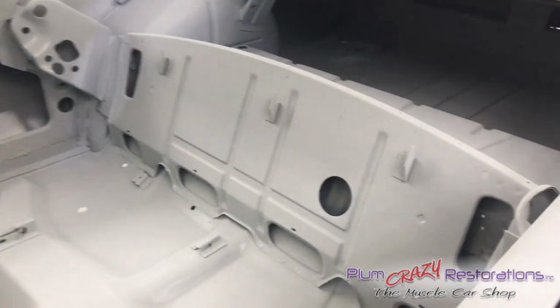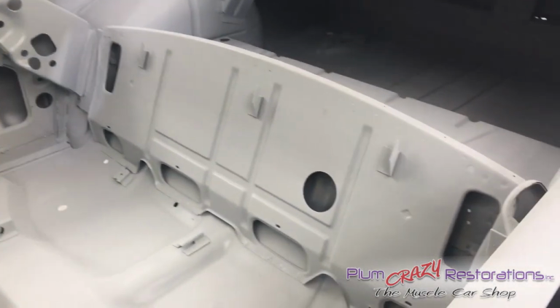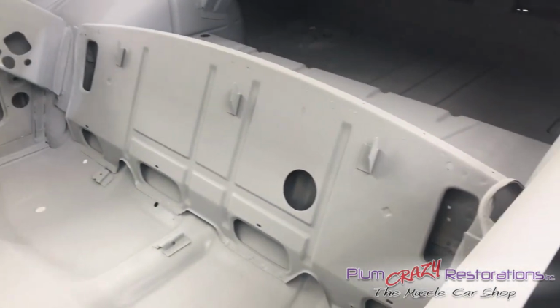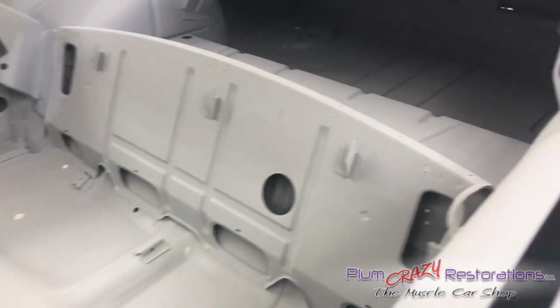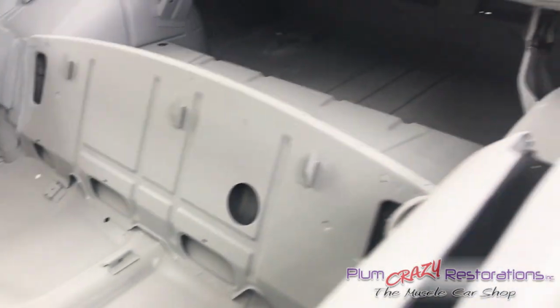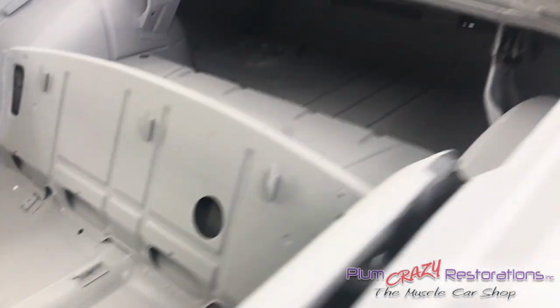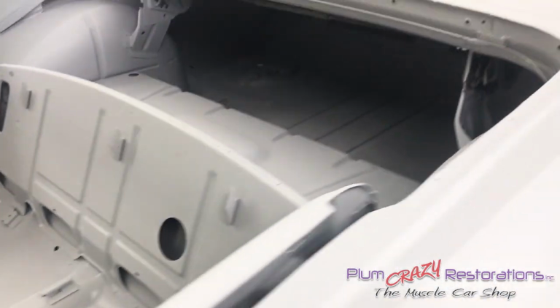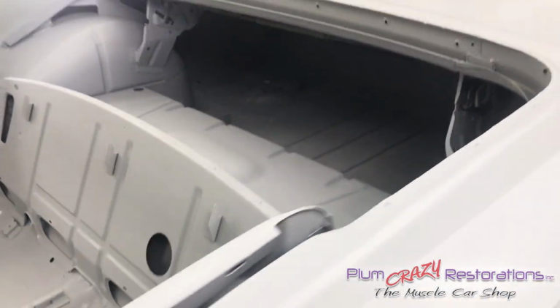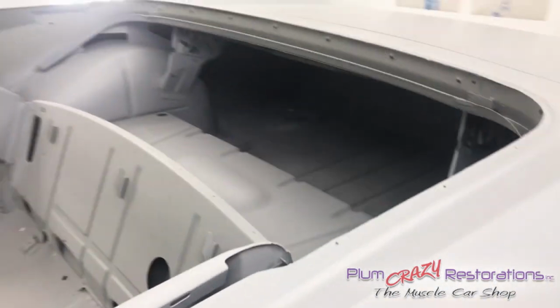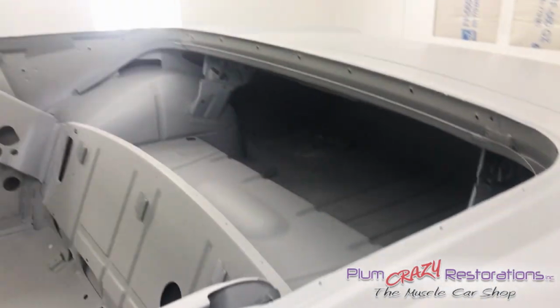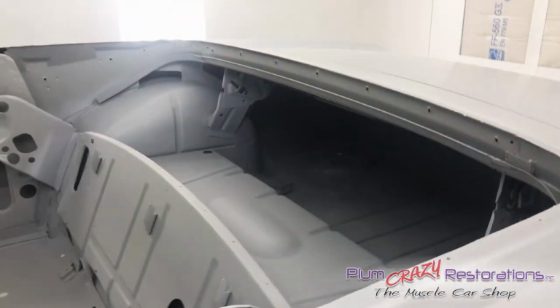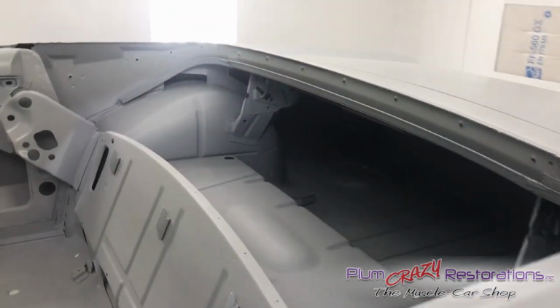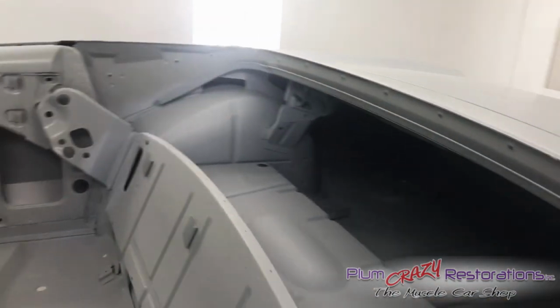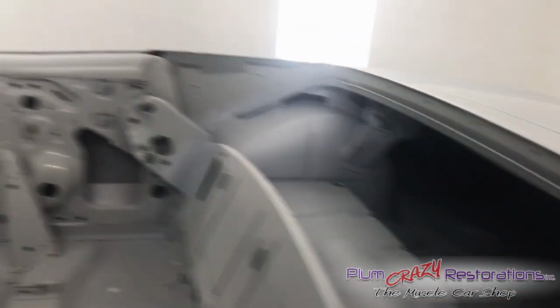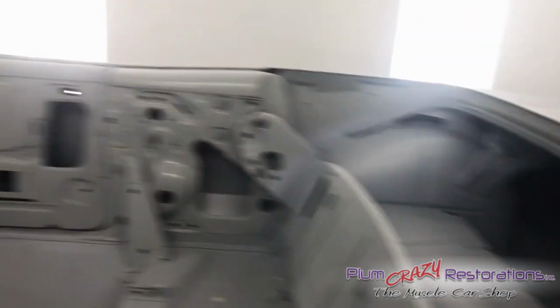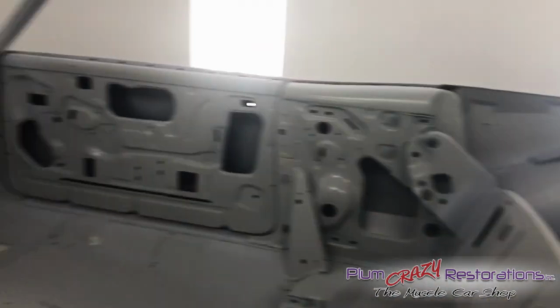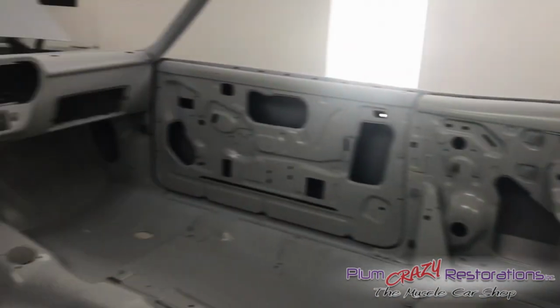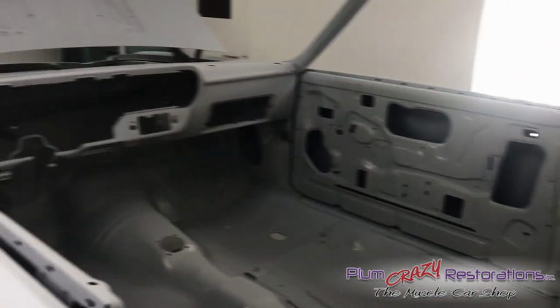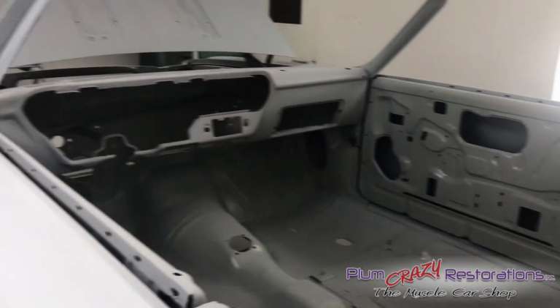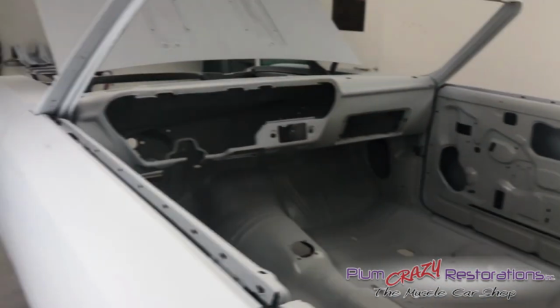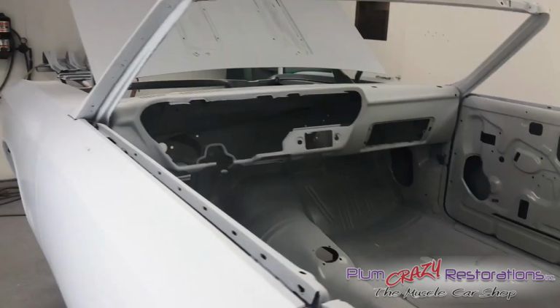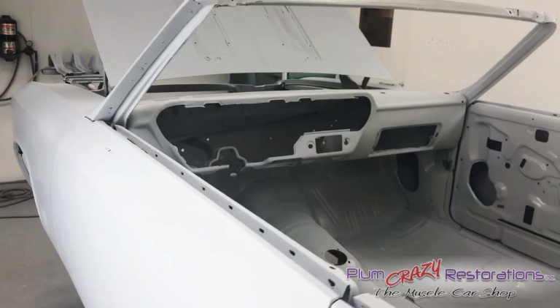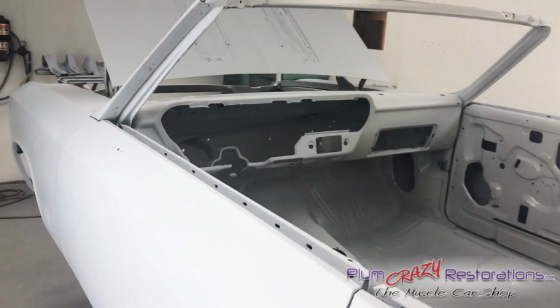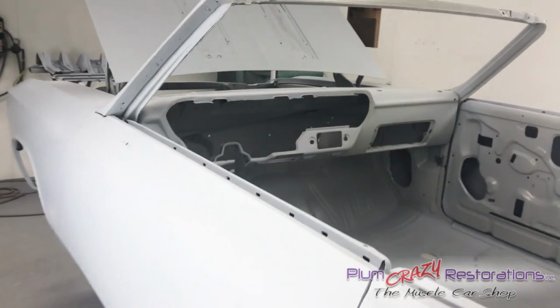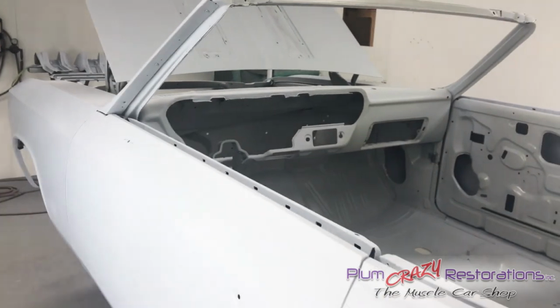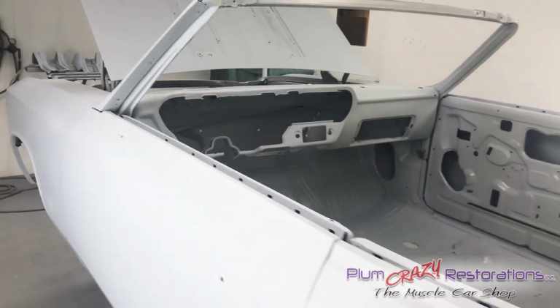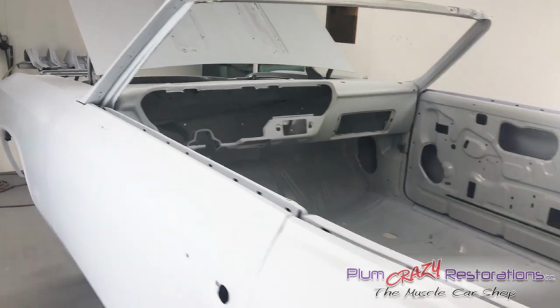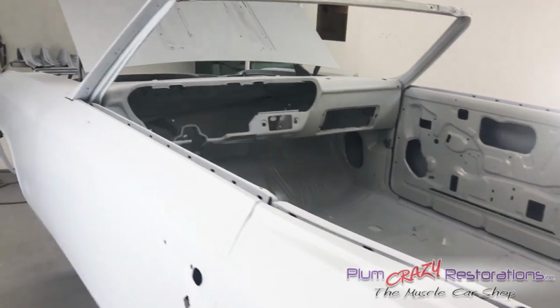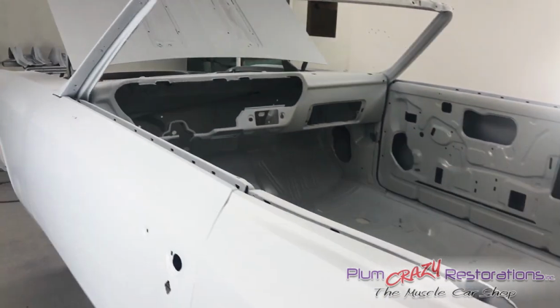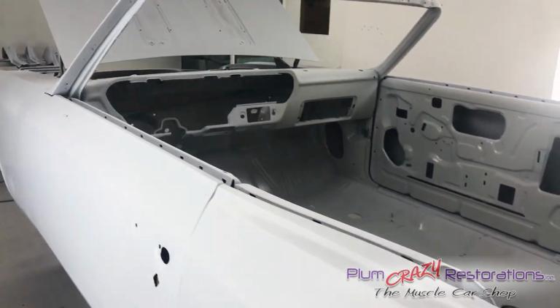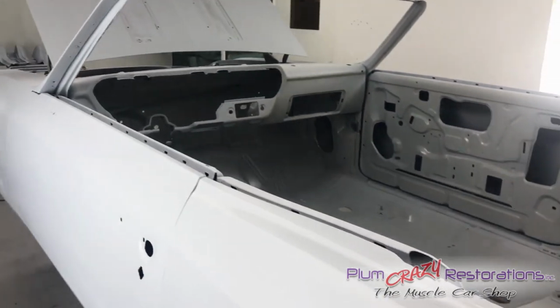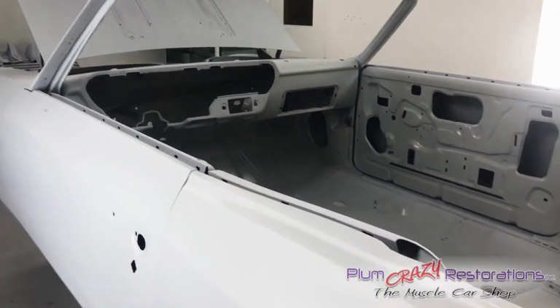Other than that, new floors, new quarters, new wheelhouses, and partial new dash.